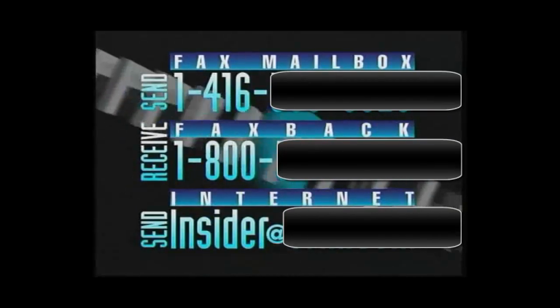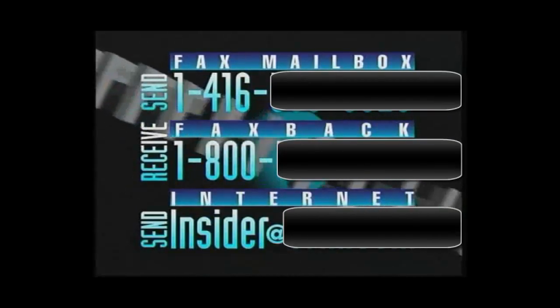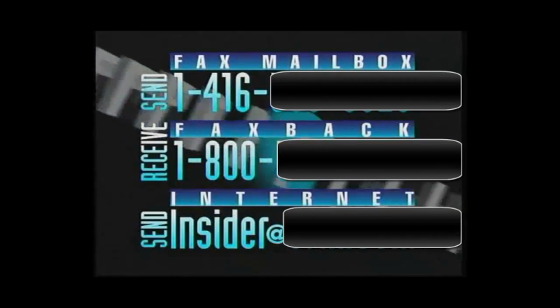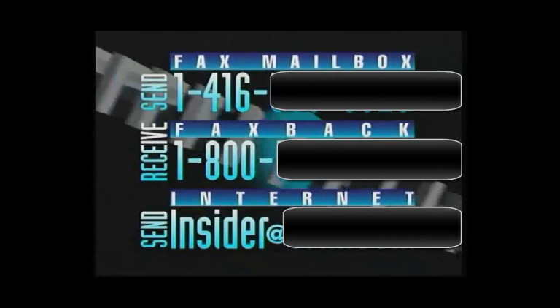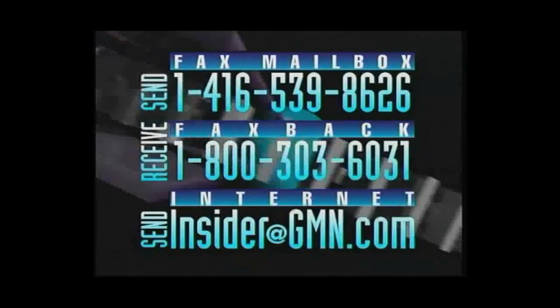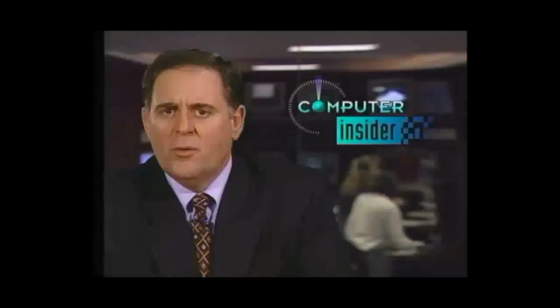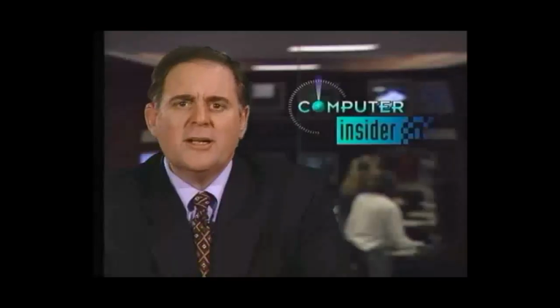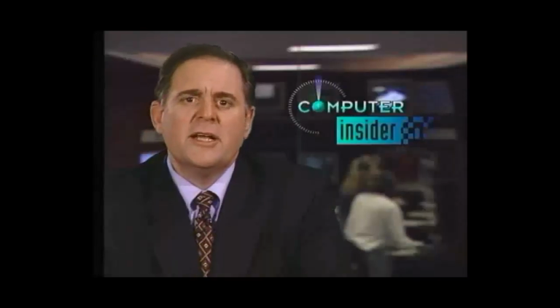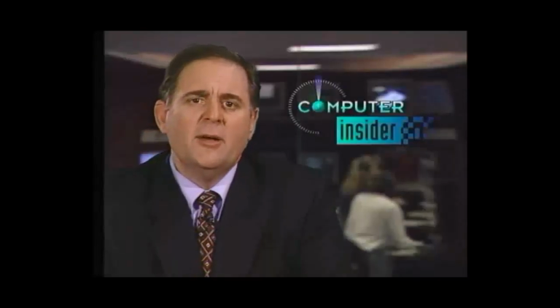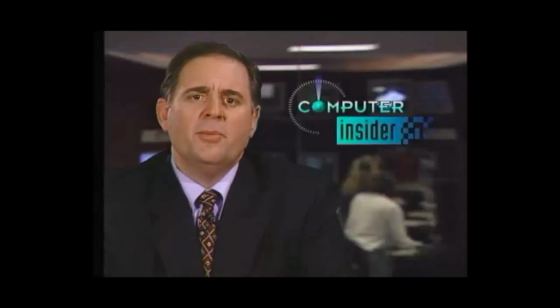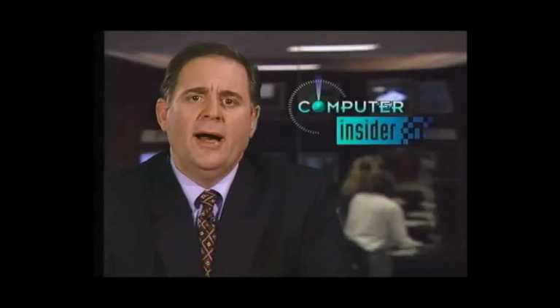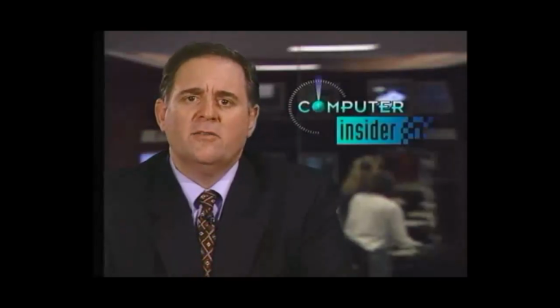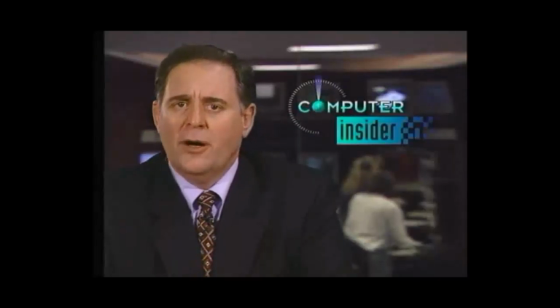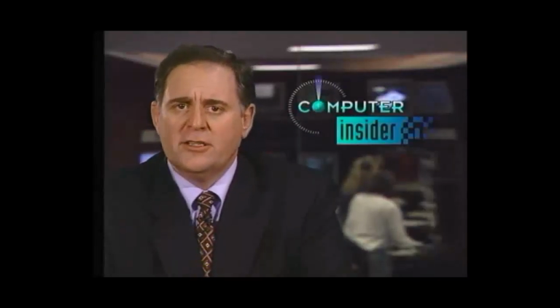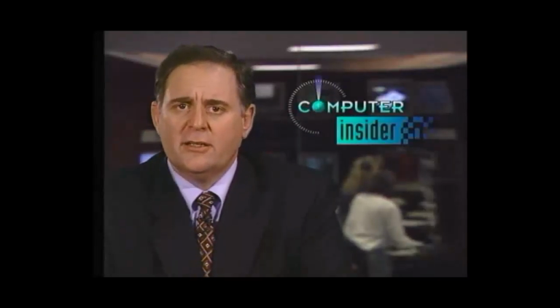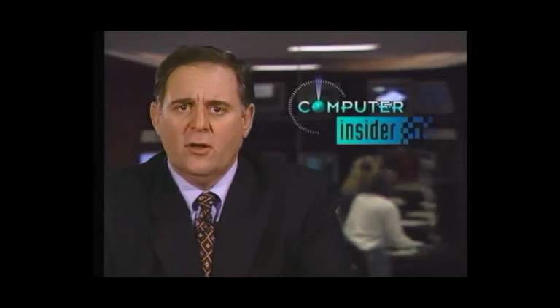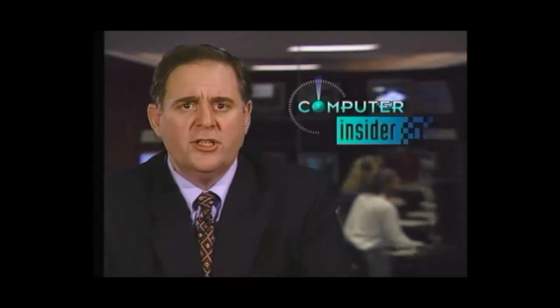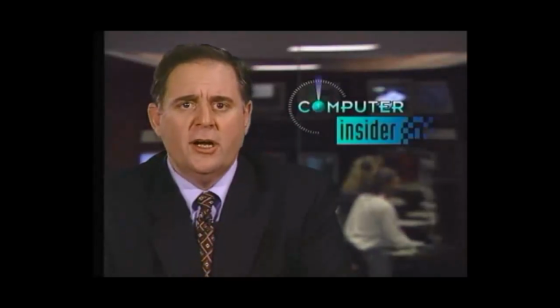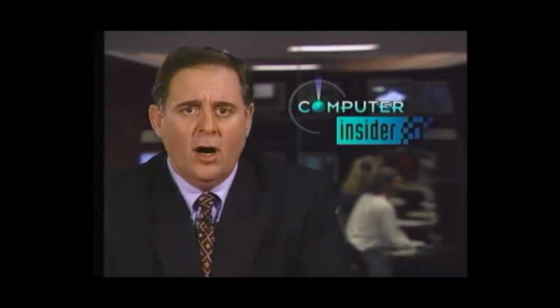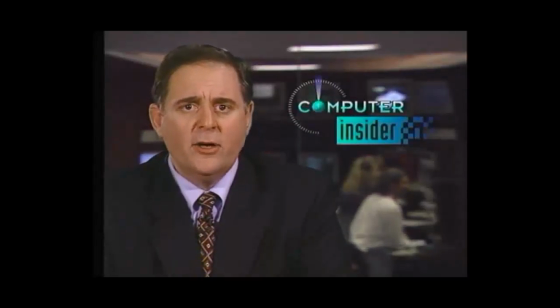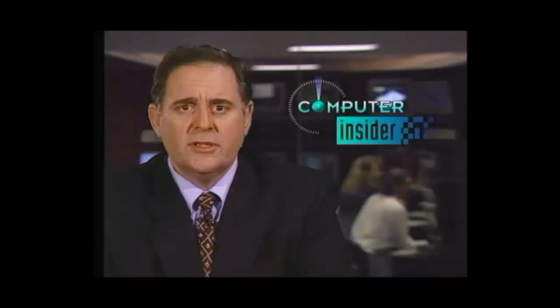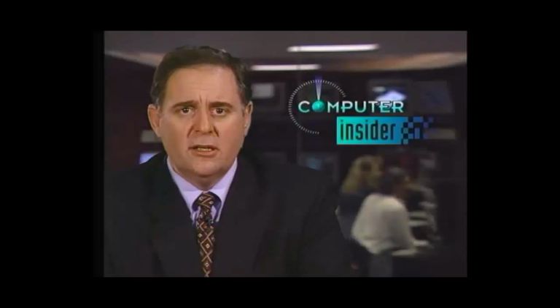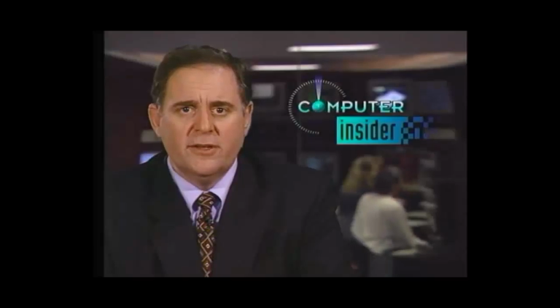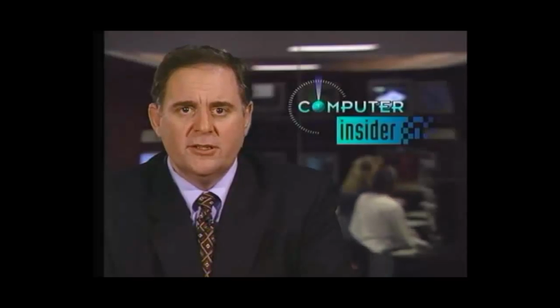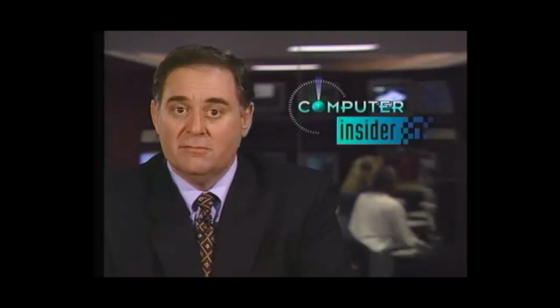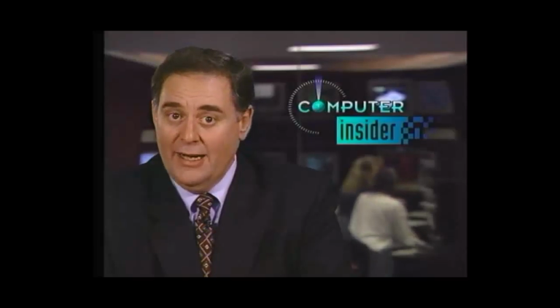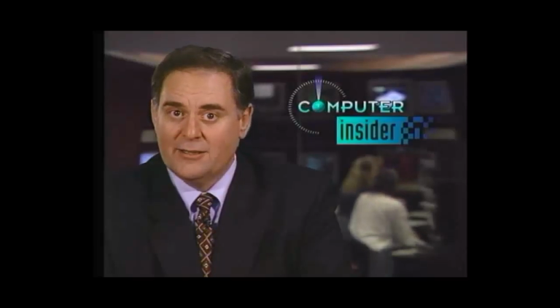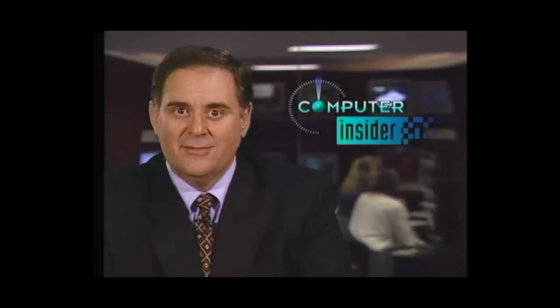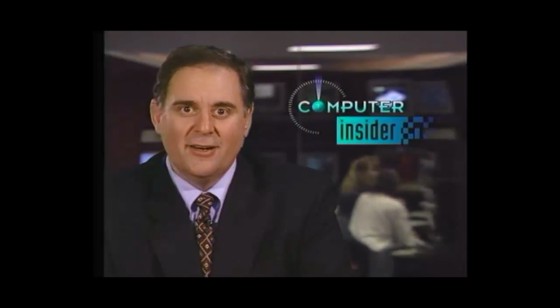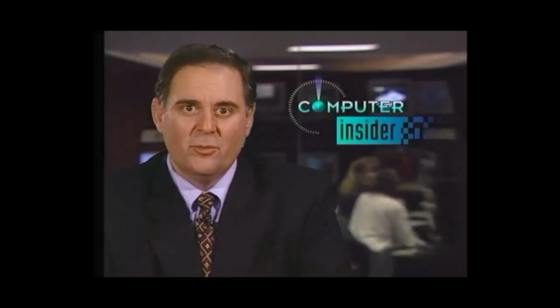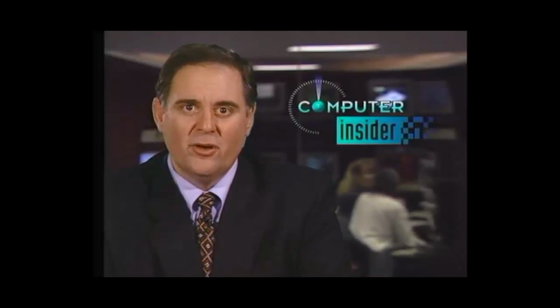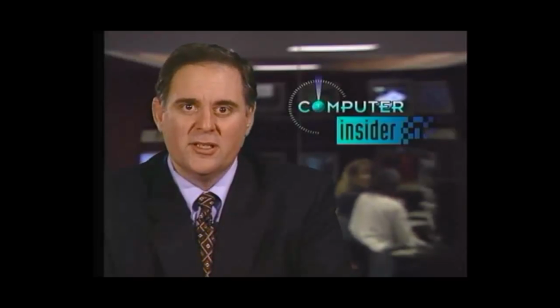Coming up: what's the impact of modern technology on audio and television? Next on Computer Insider.